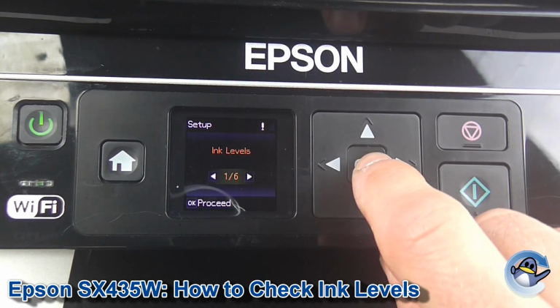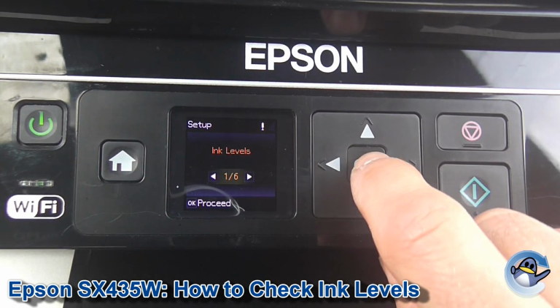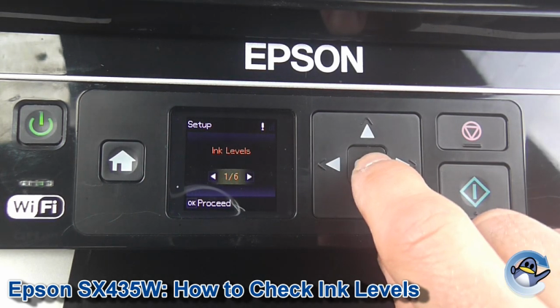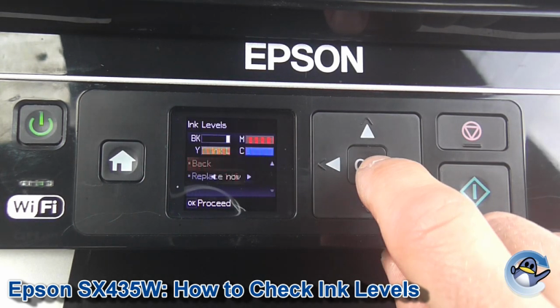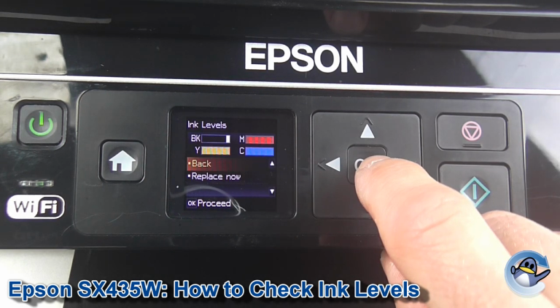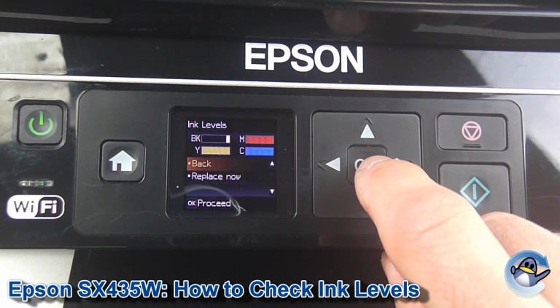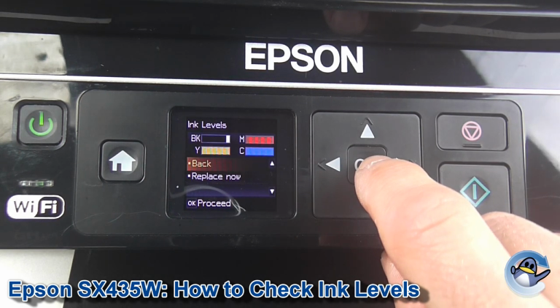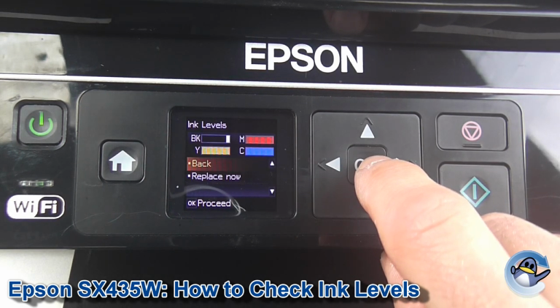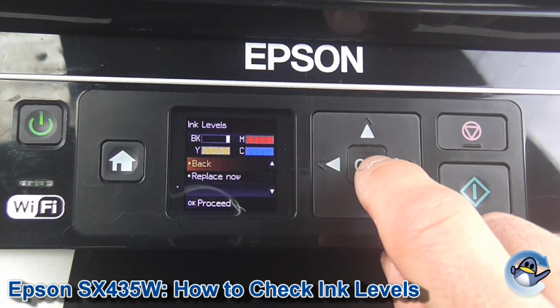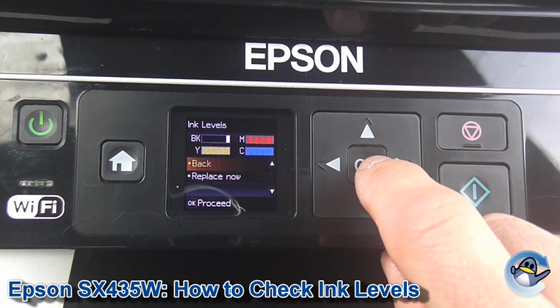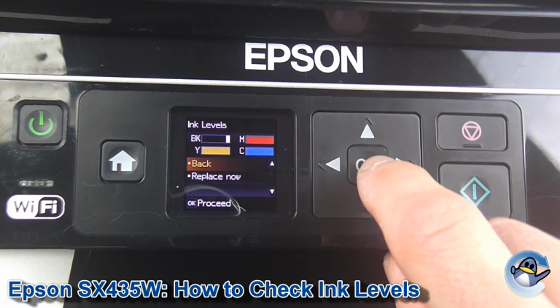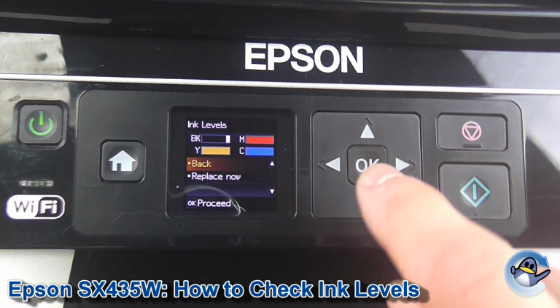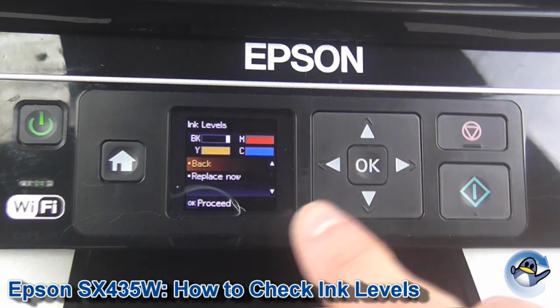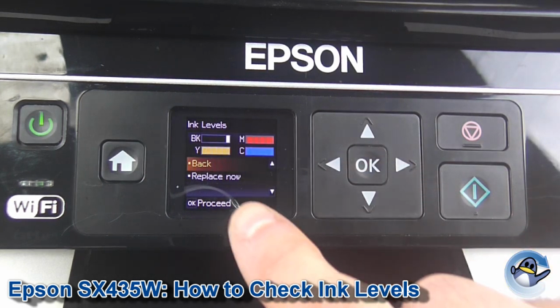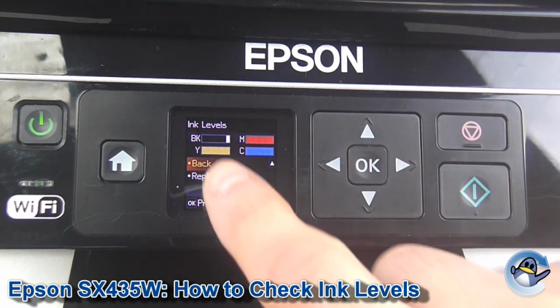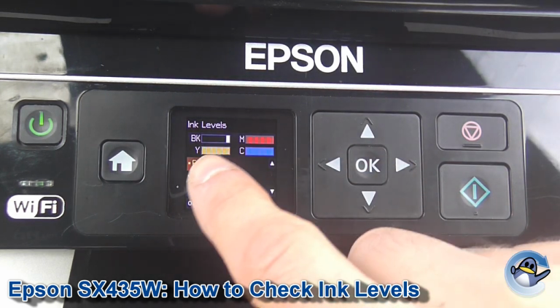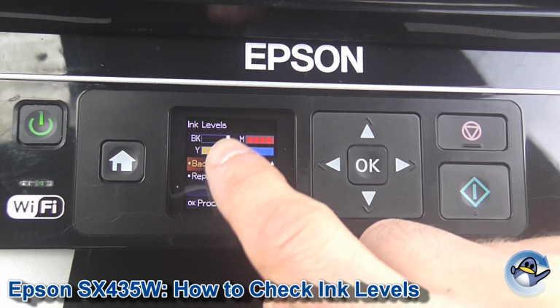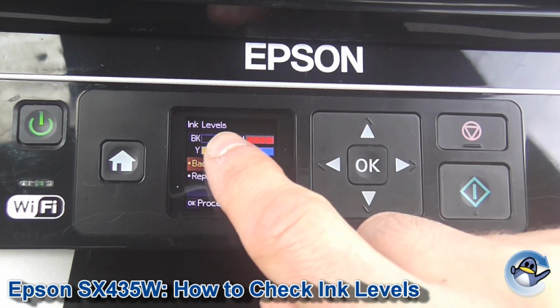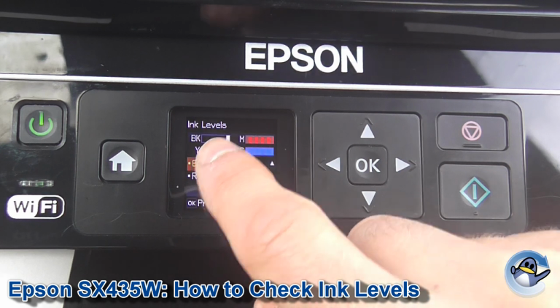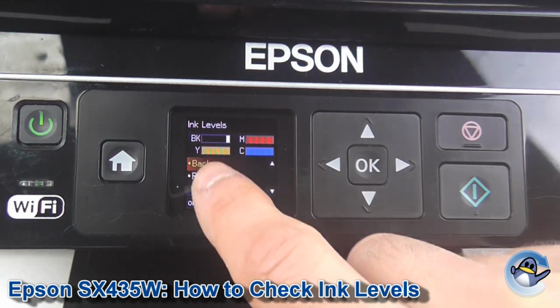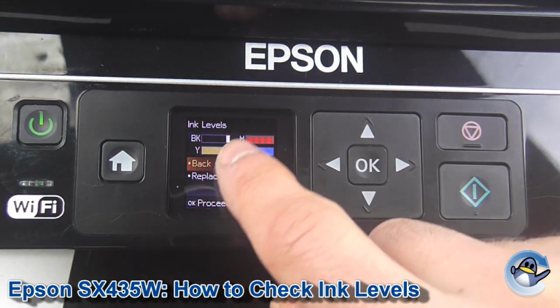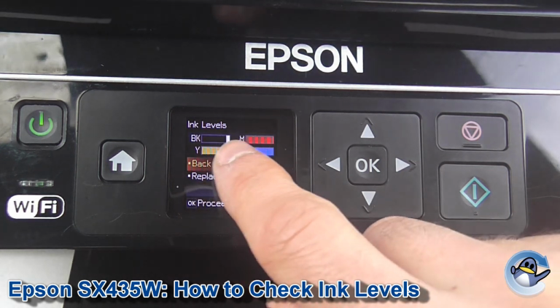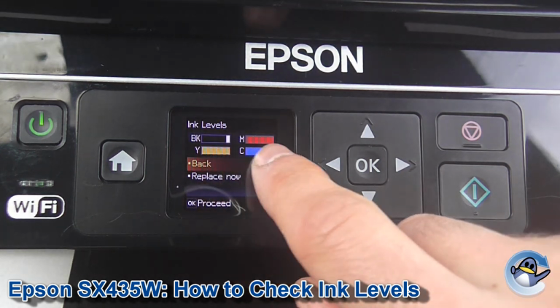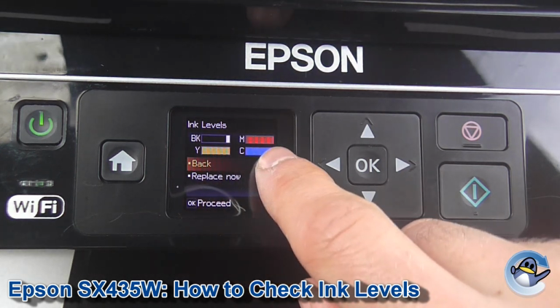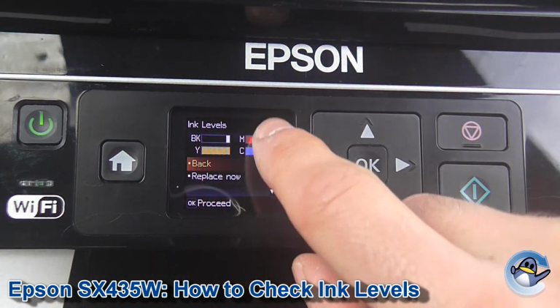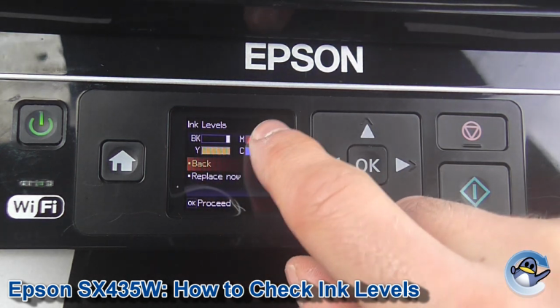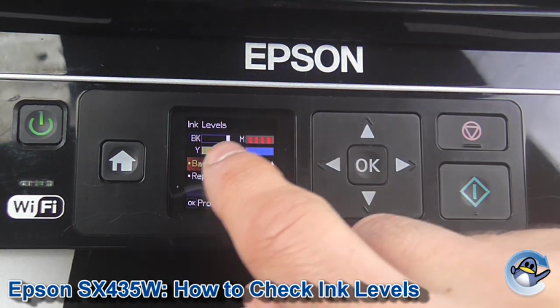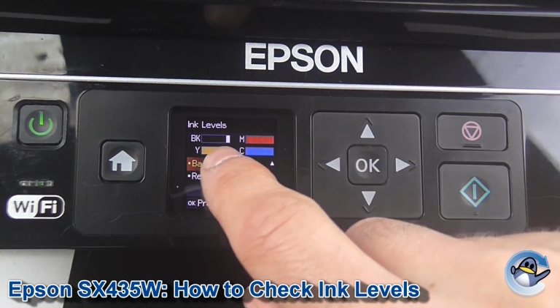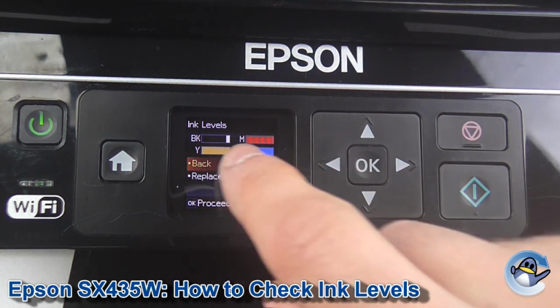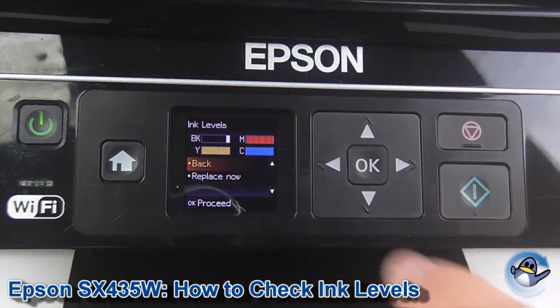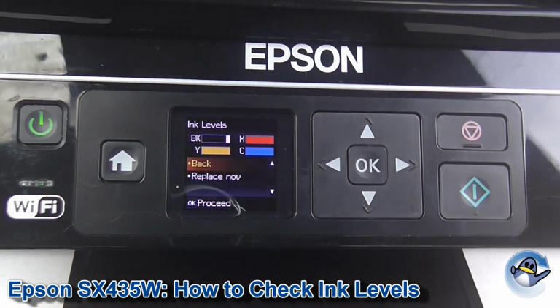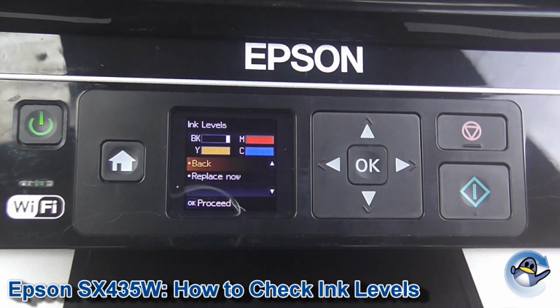Go in and it gives you ink level estimates for black, cyan, magenta, and yellow.